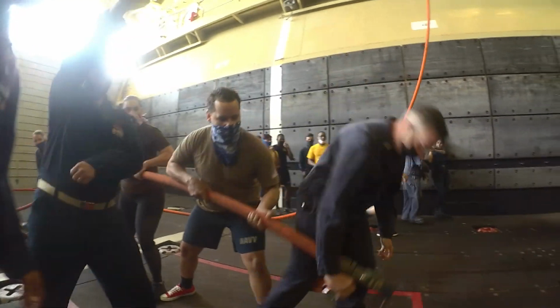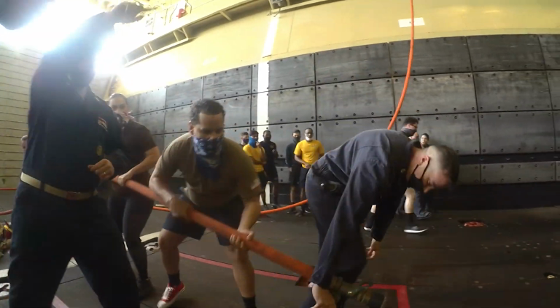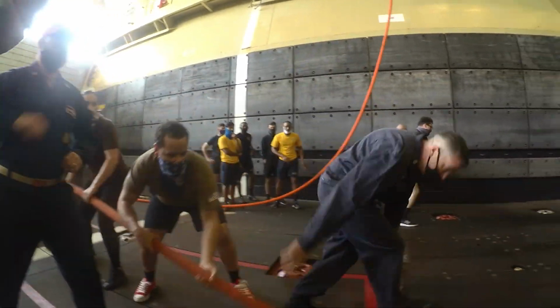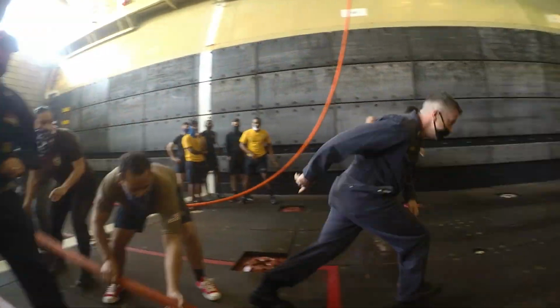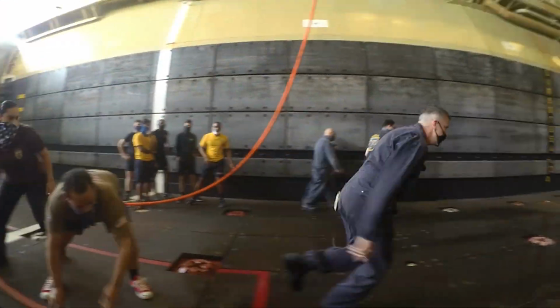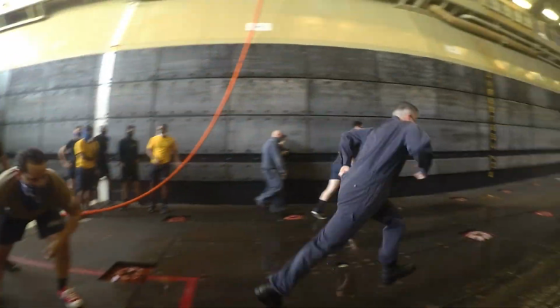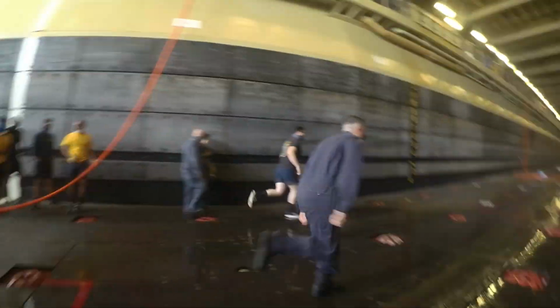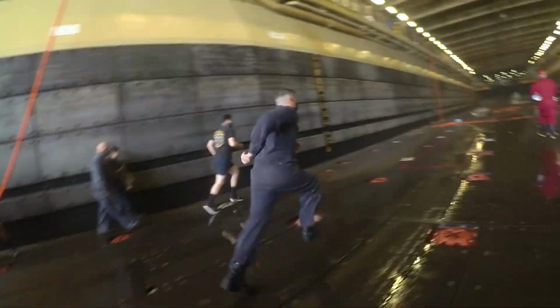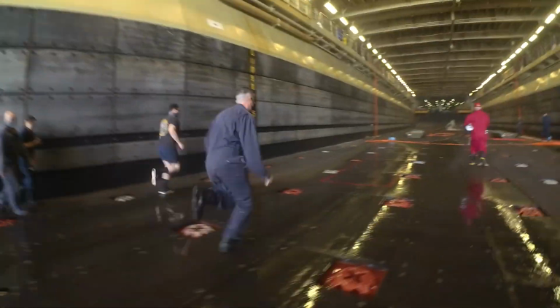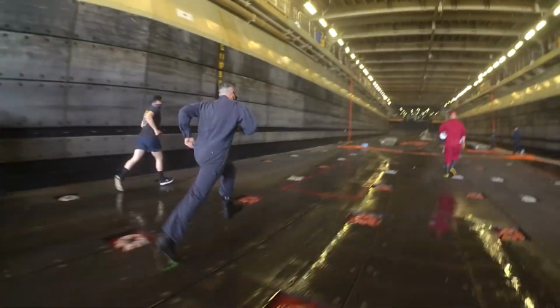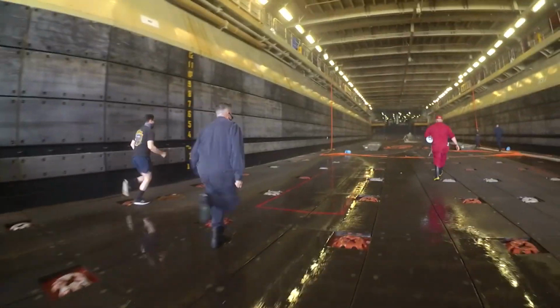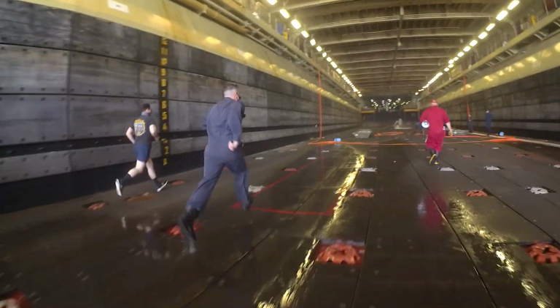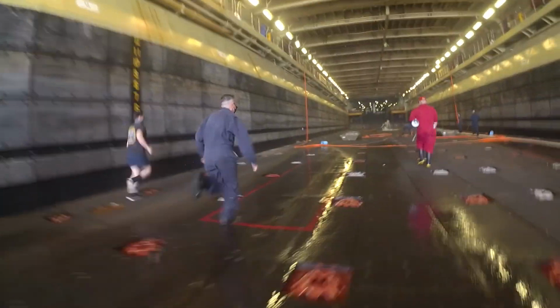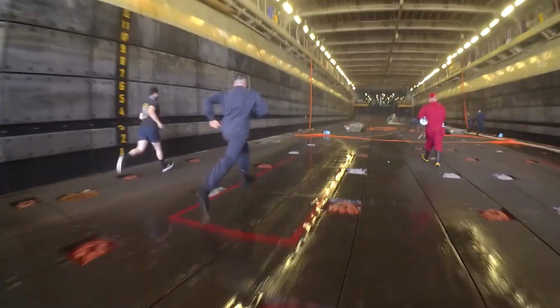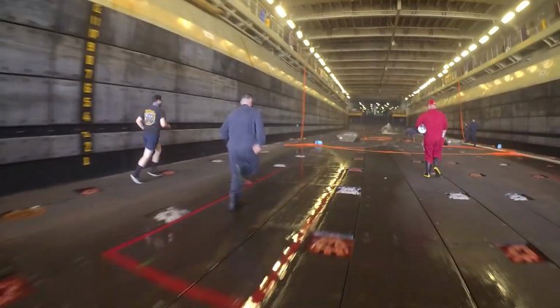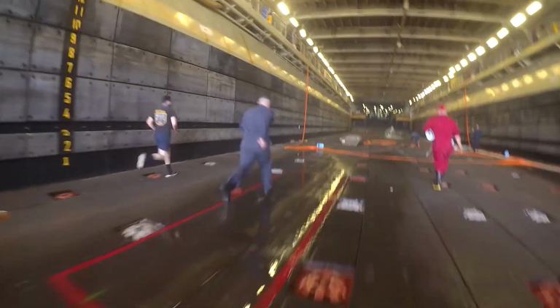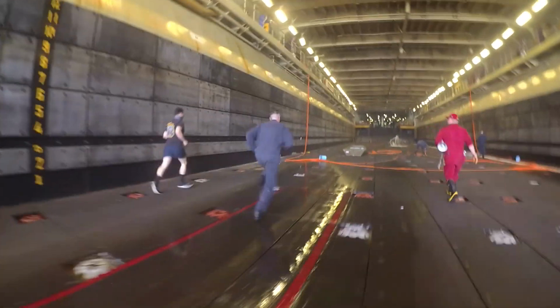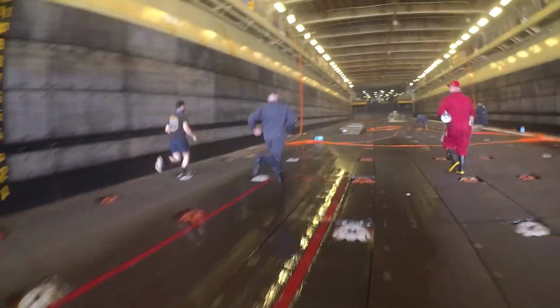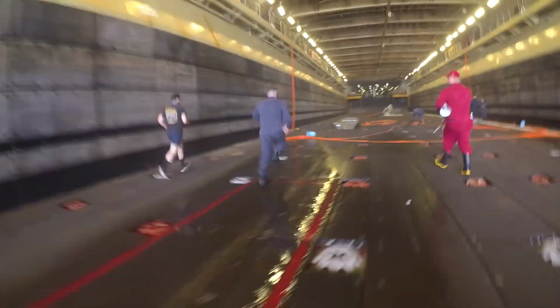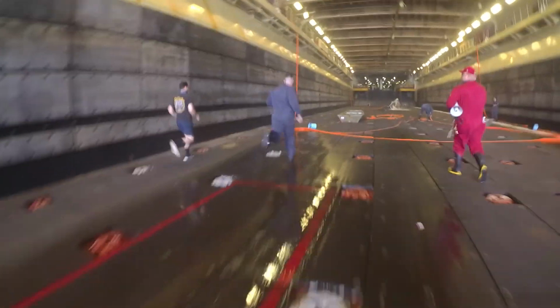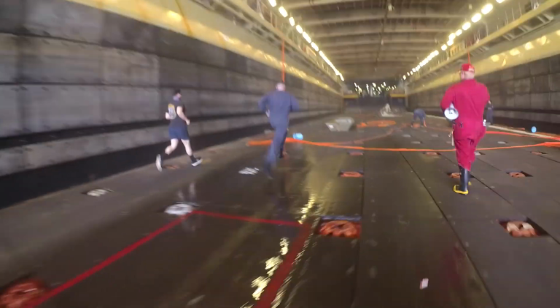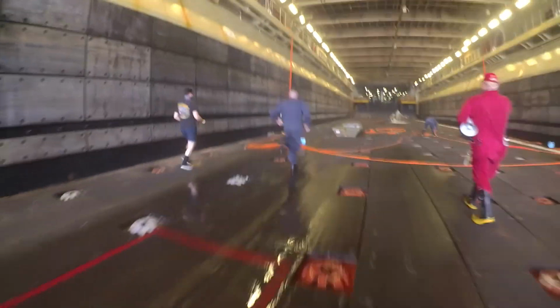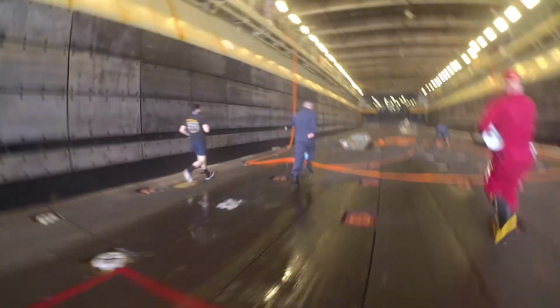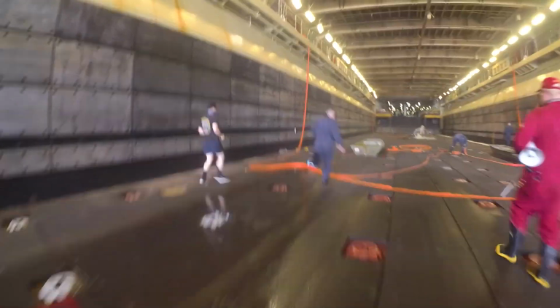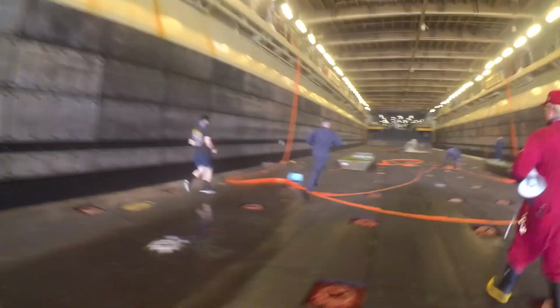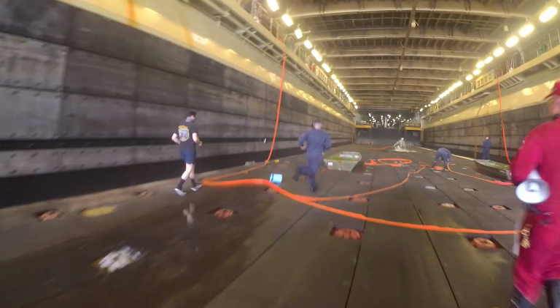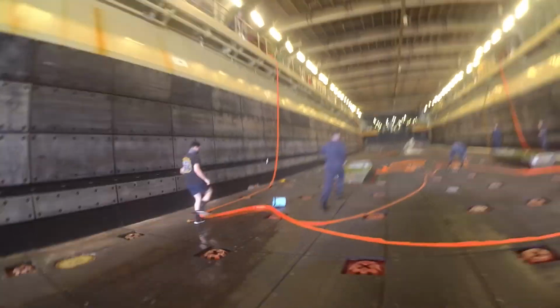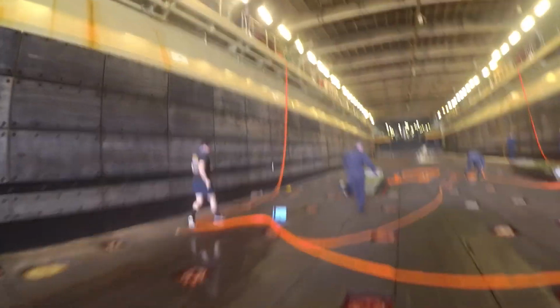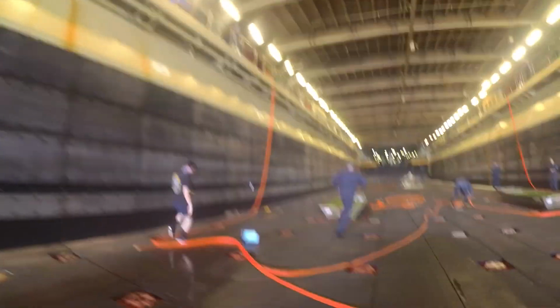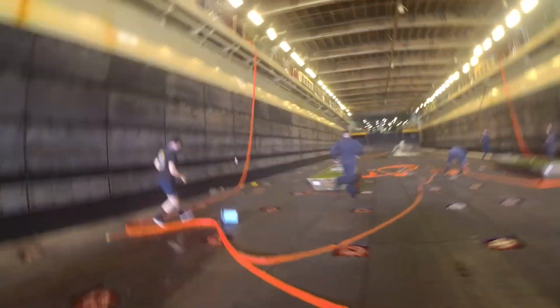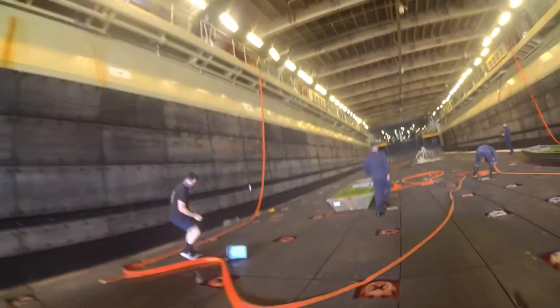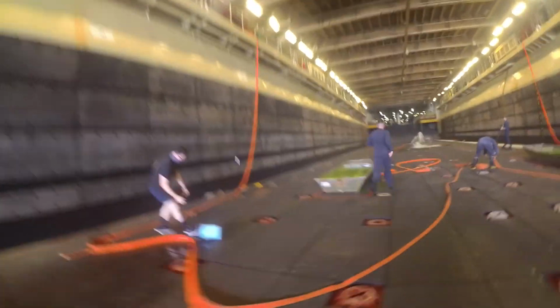Grab the ball! Bring the ball! The ball! Go, grab your ball!